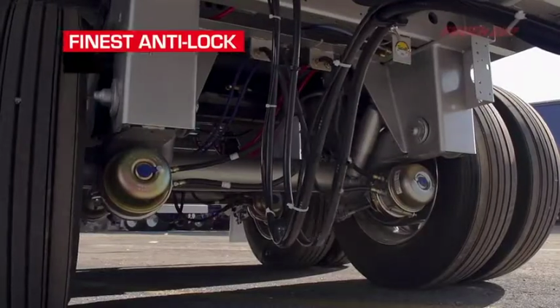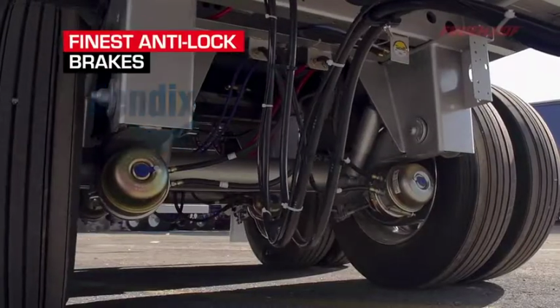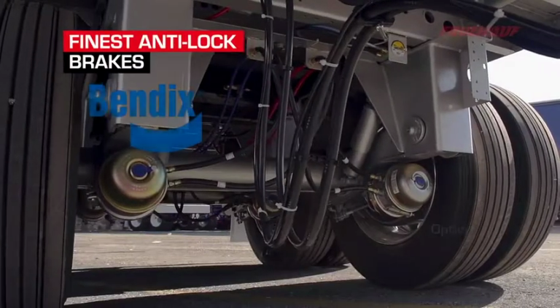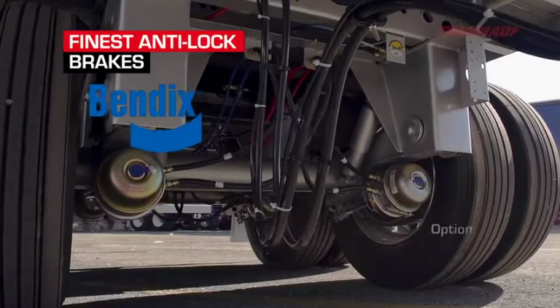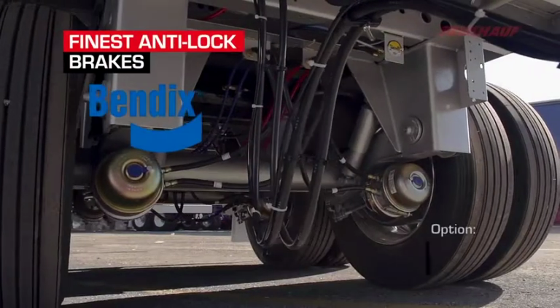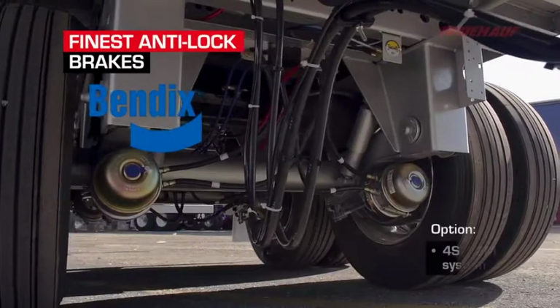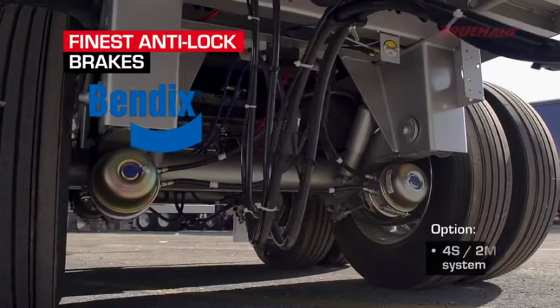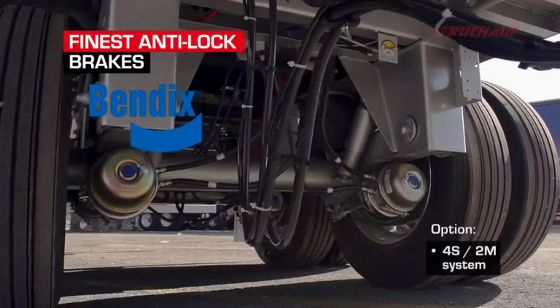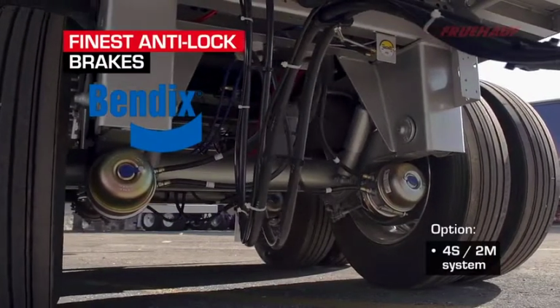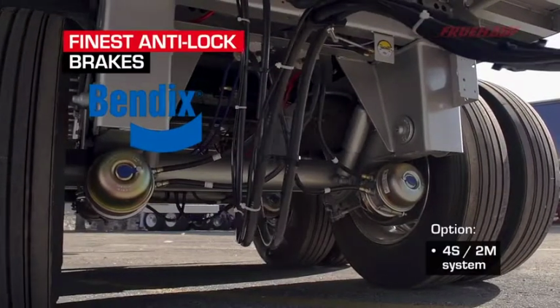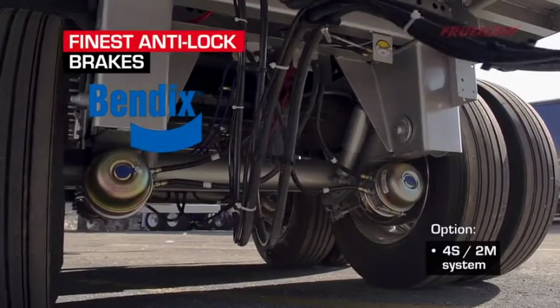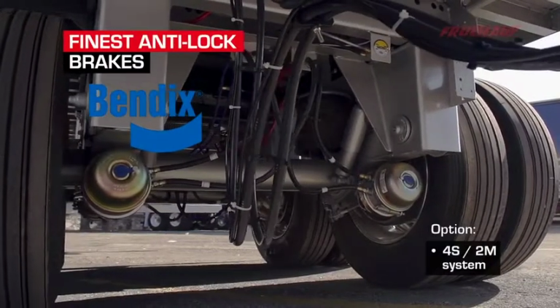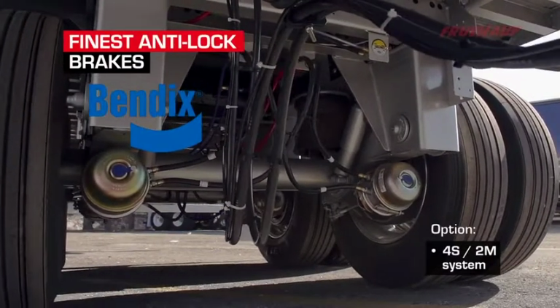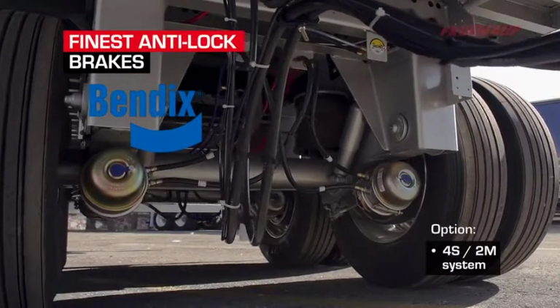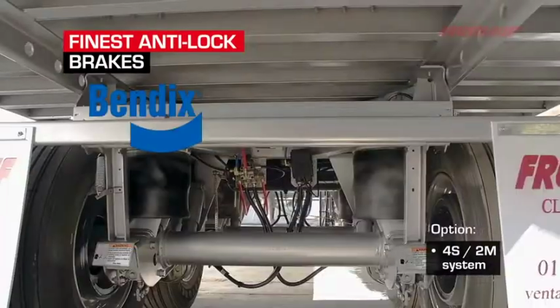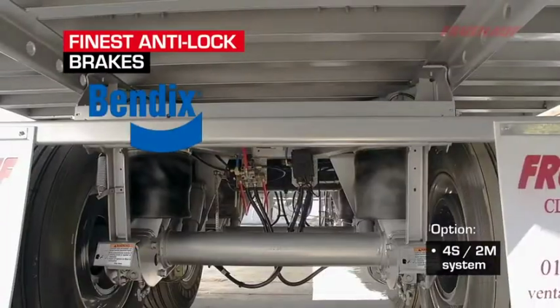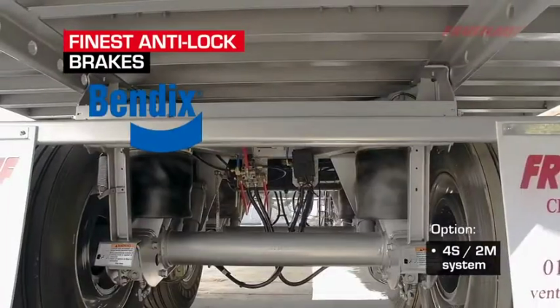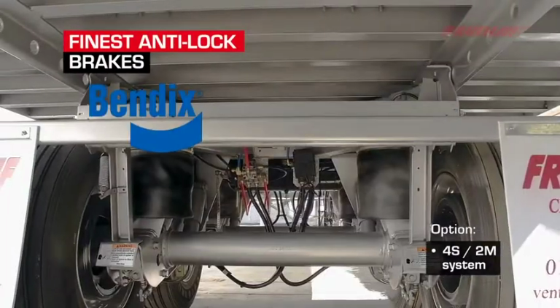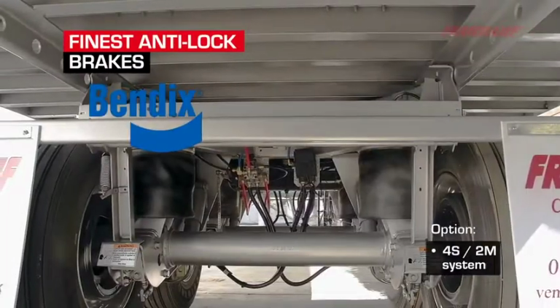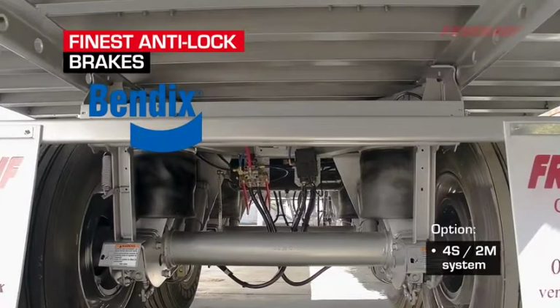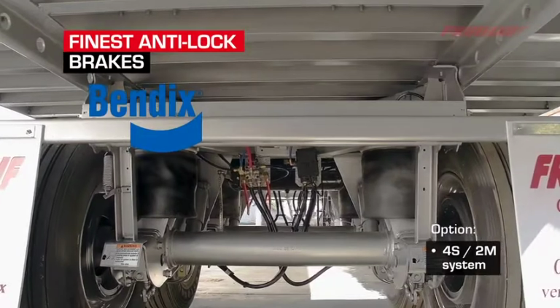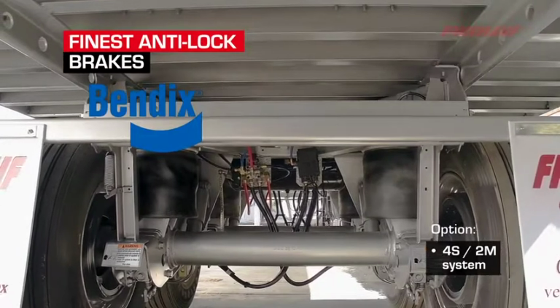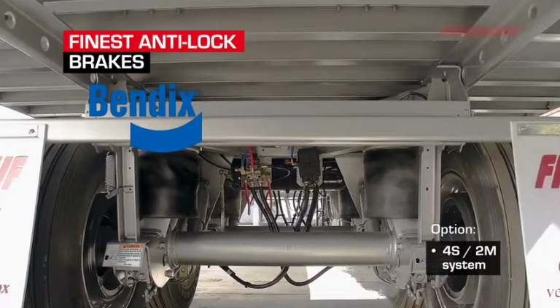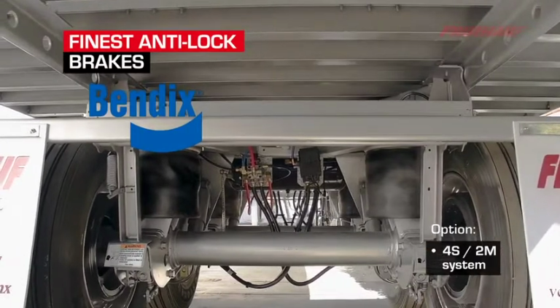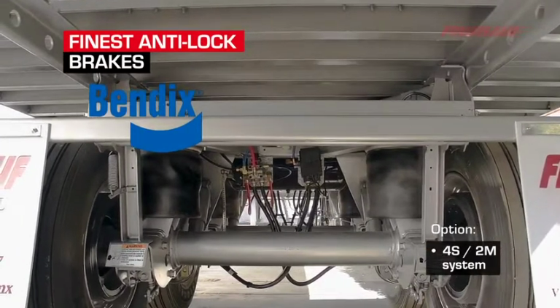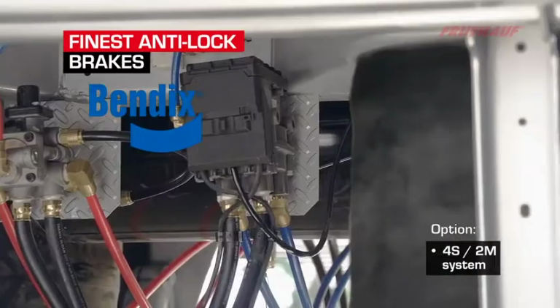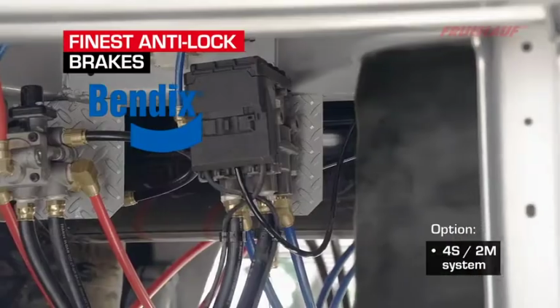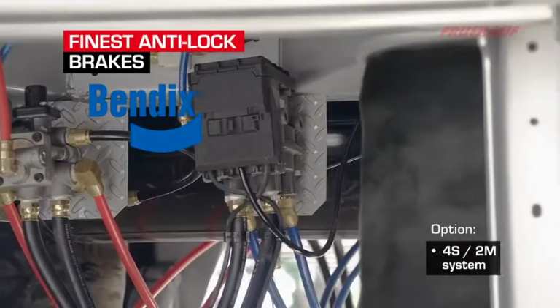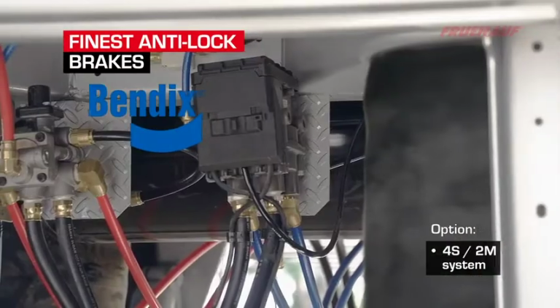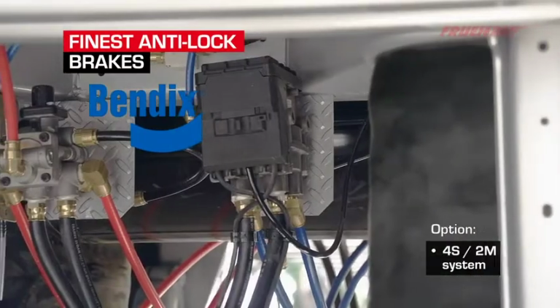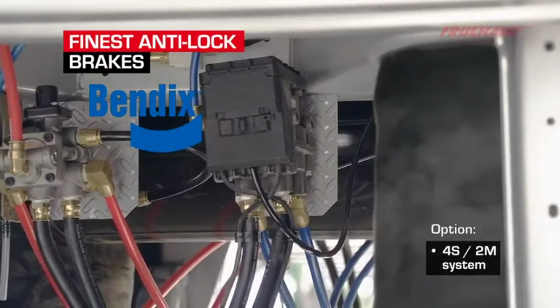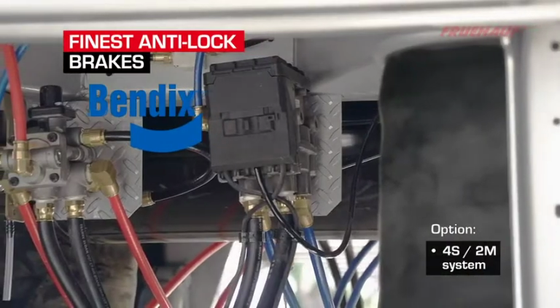Bendix ABS with 2S1M system providing stability, safety, and reduced stopping distance.